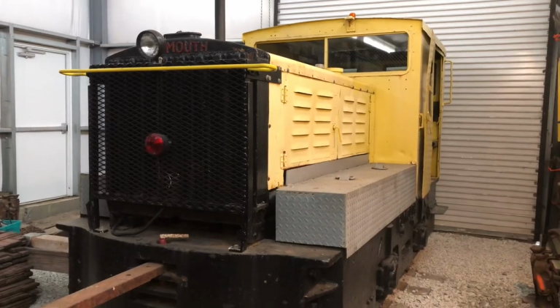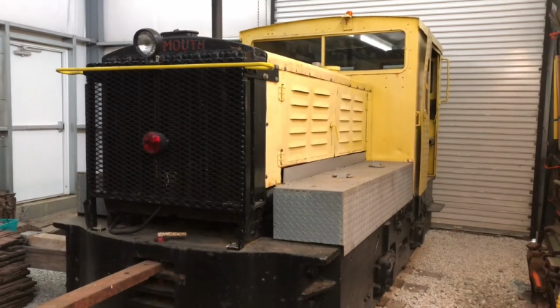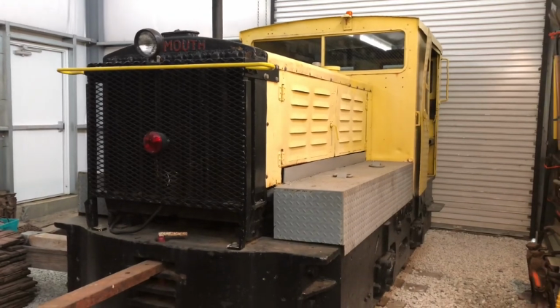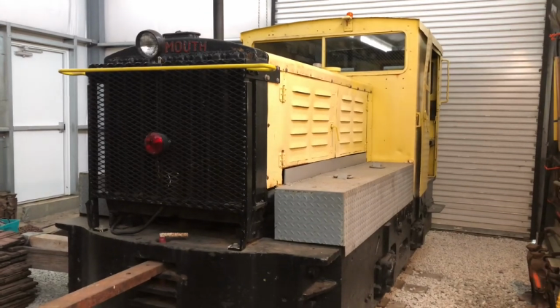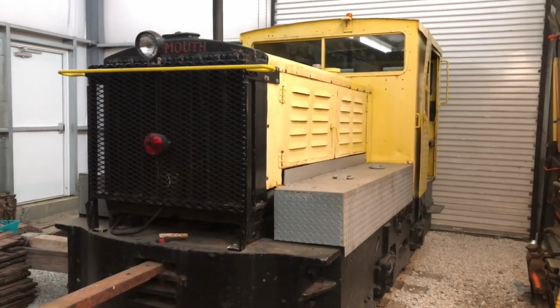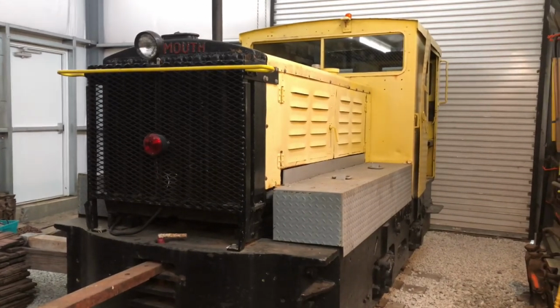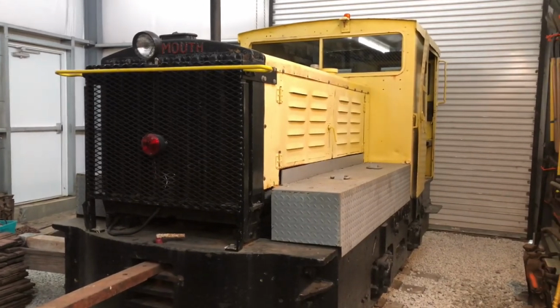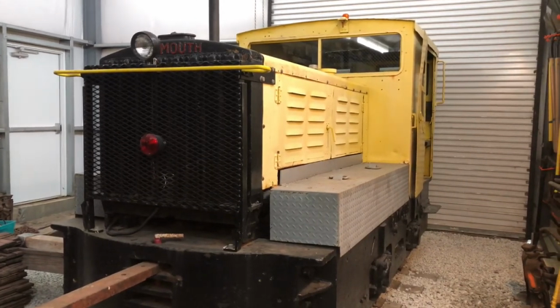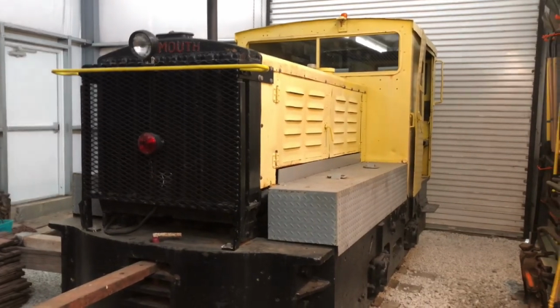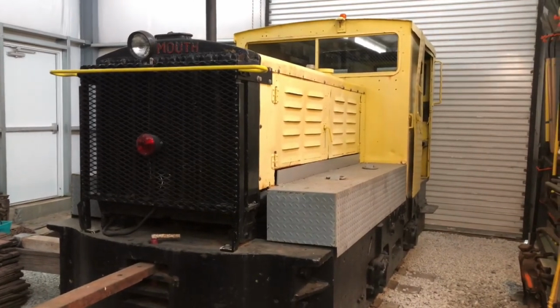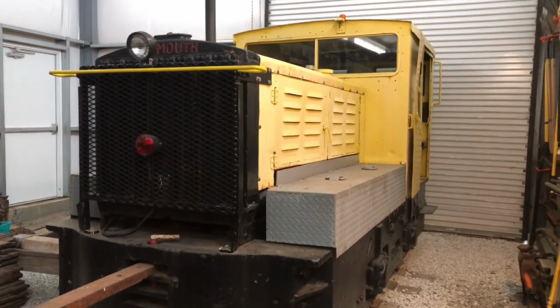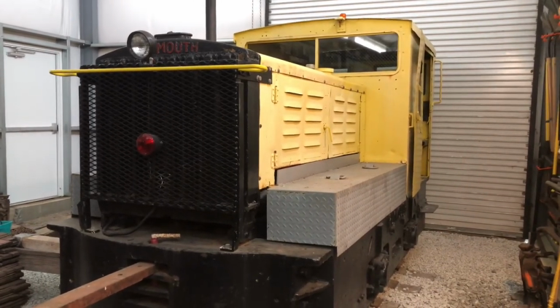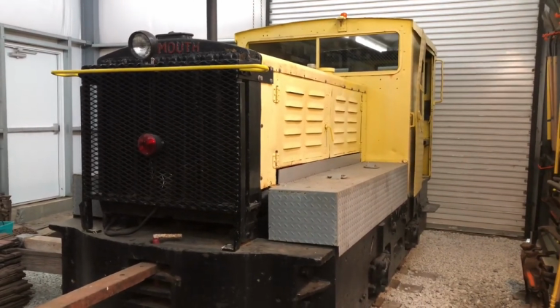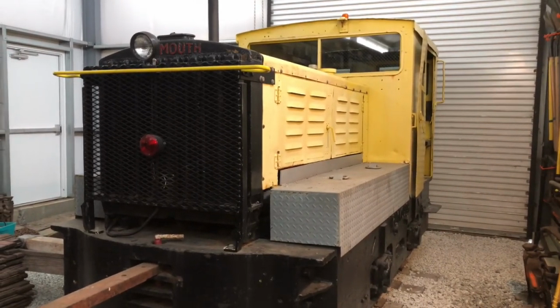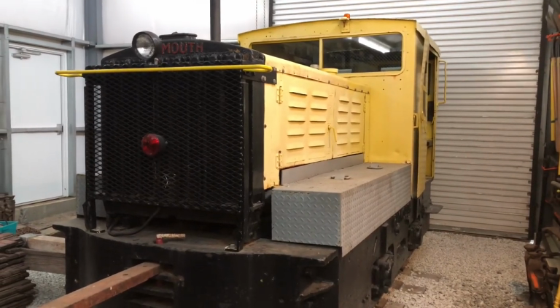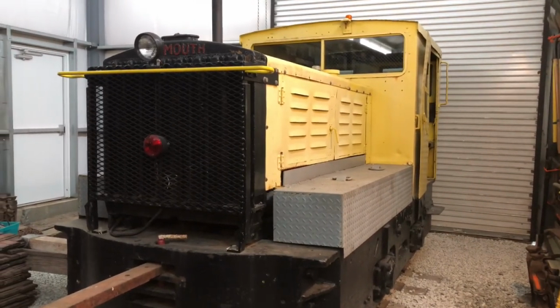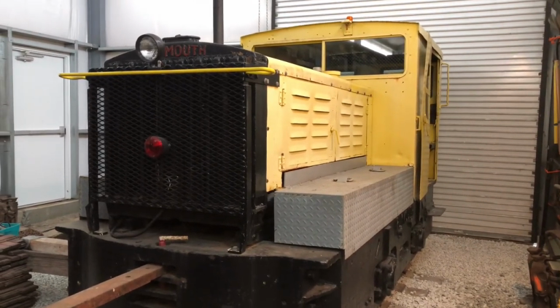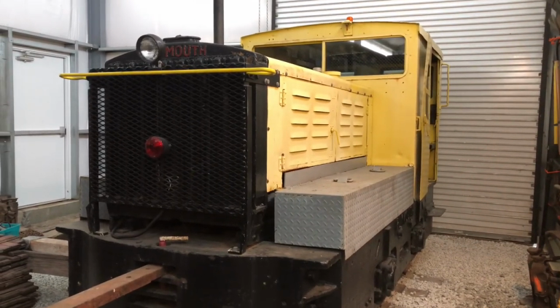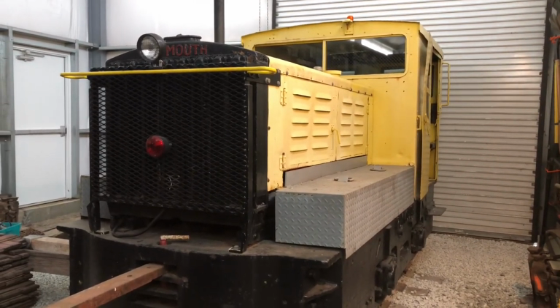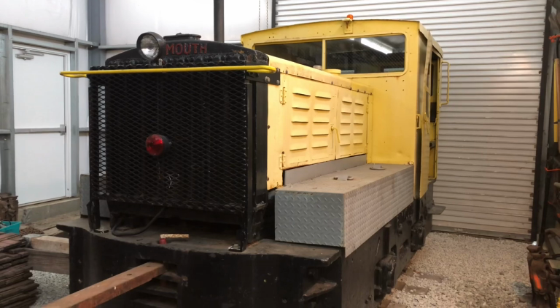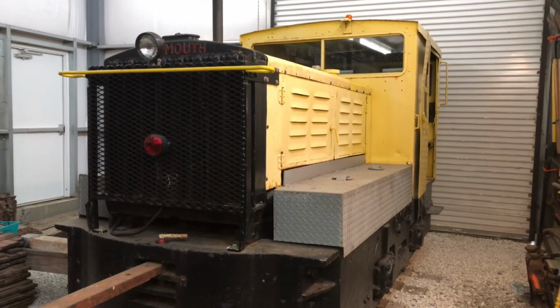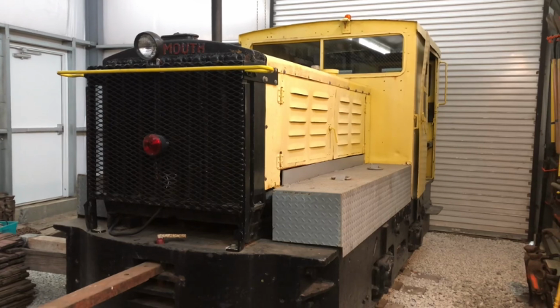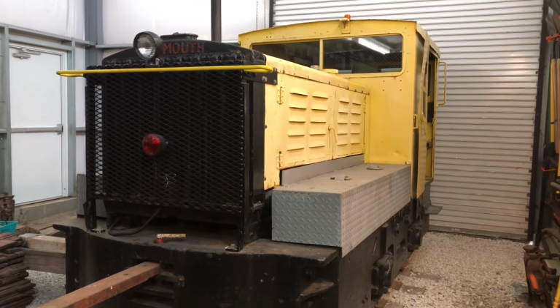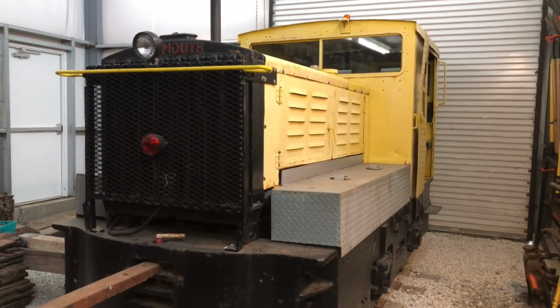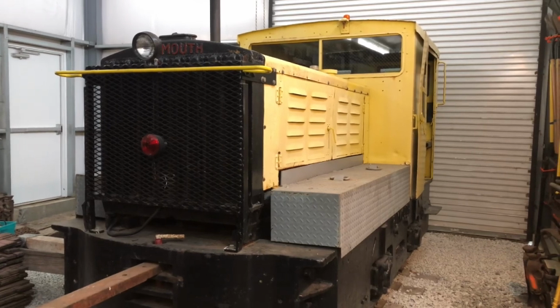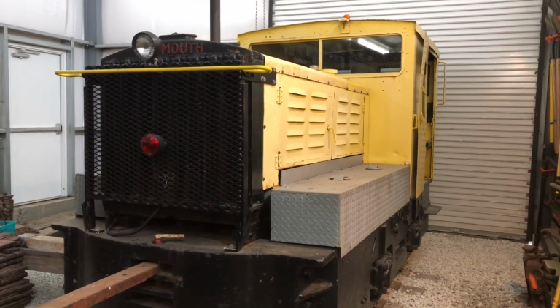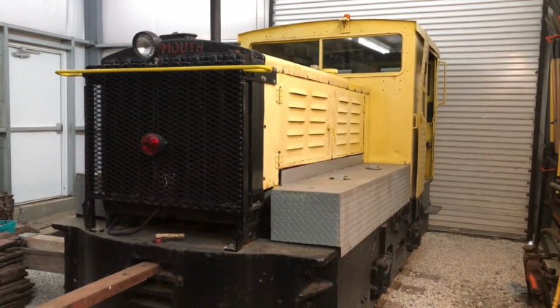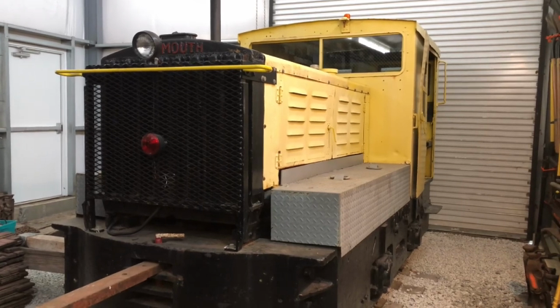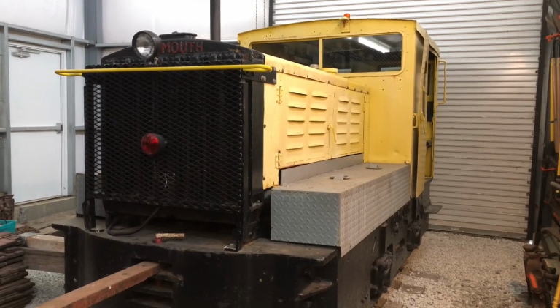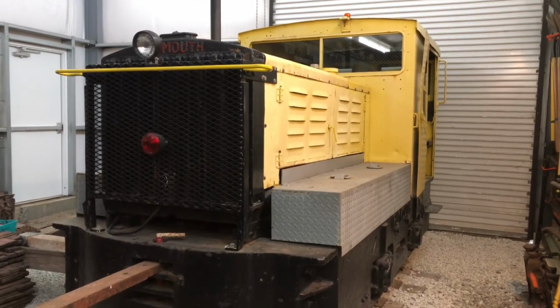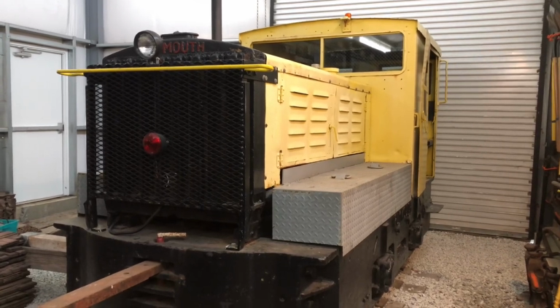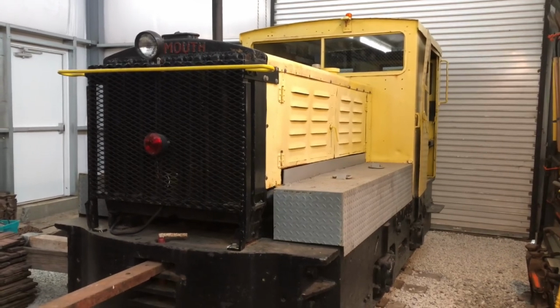Here's the Plymouth locomotive. Jonesy completed some maintenance to her over the winter, and now she's good to go for operations for 2022.